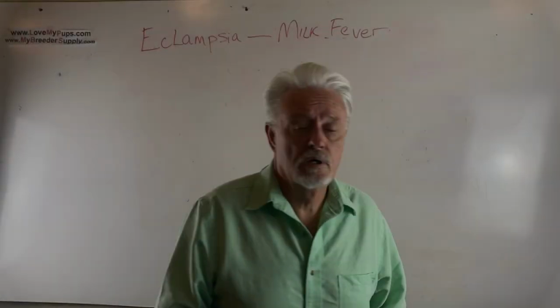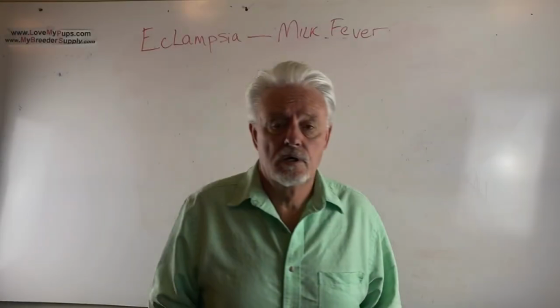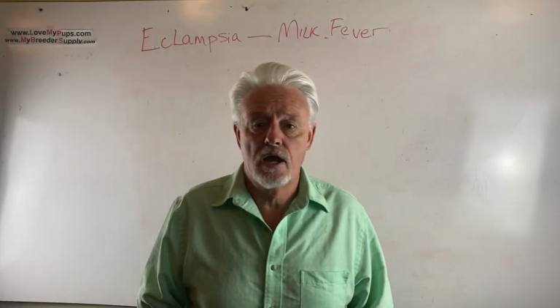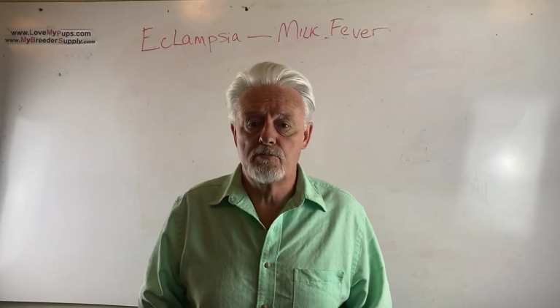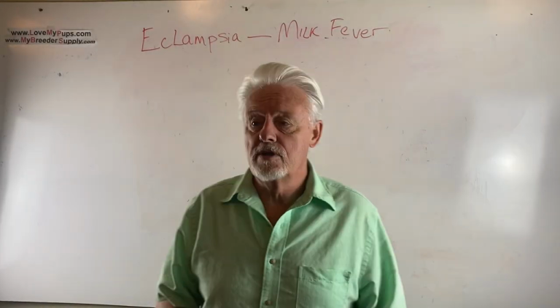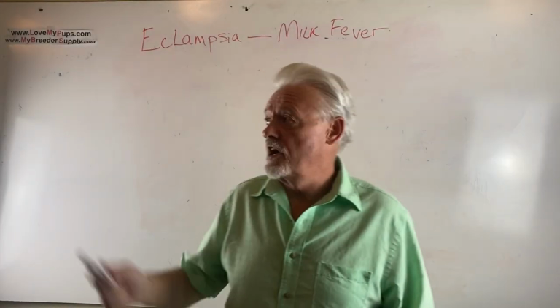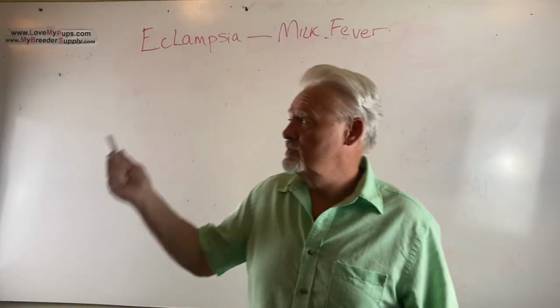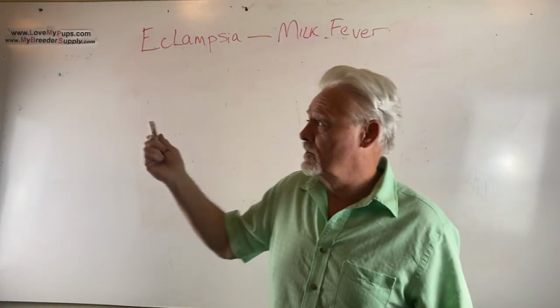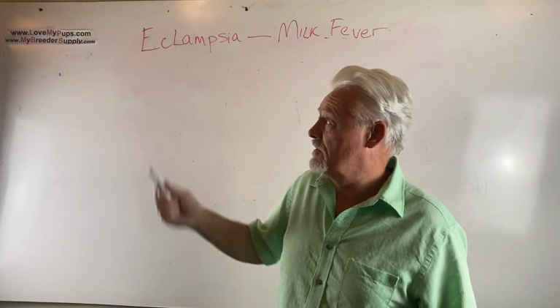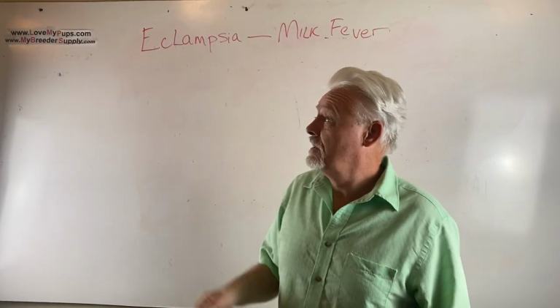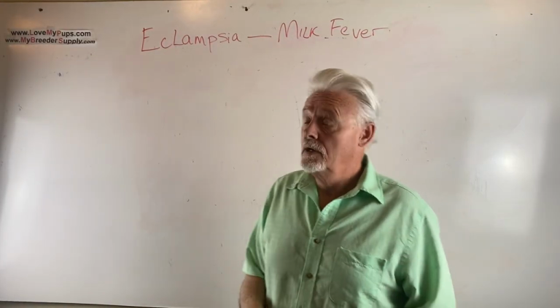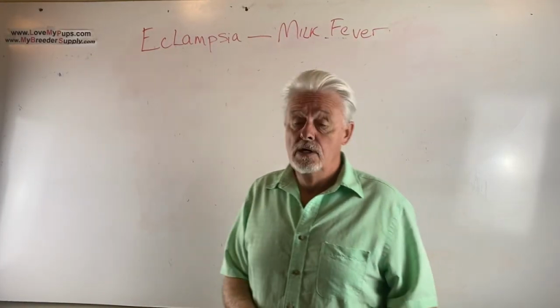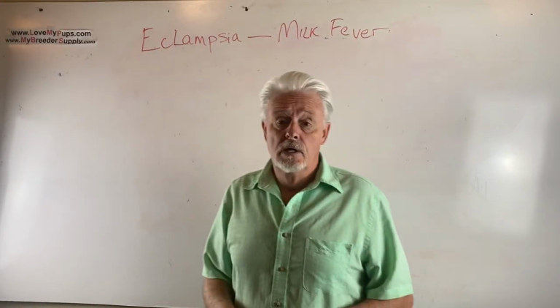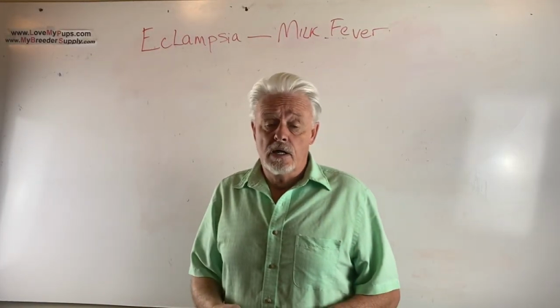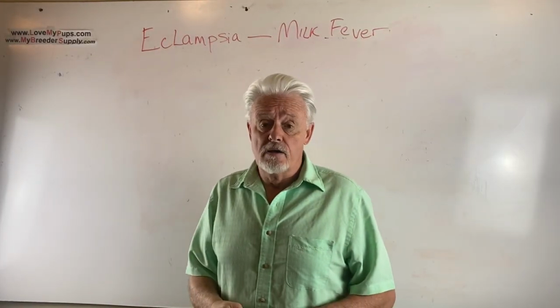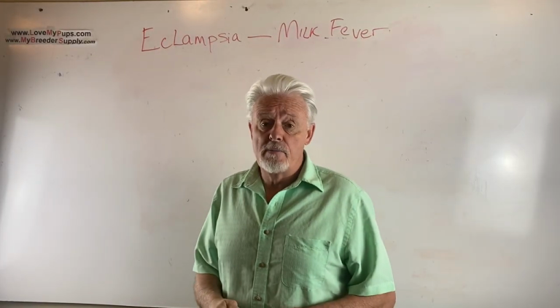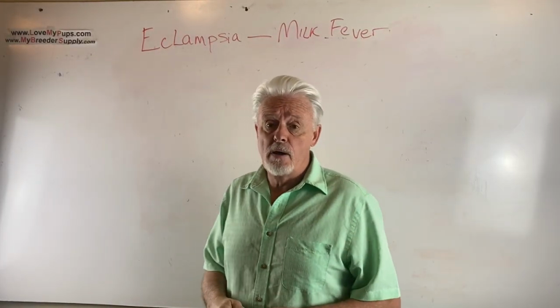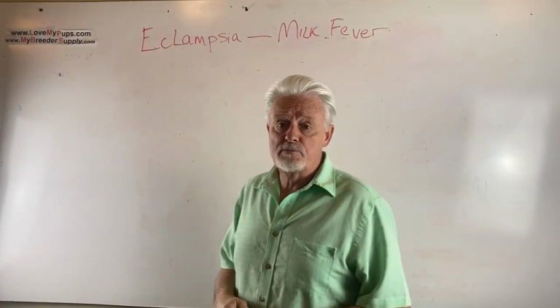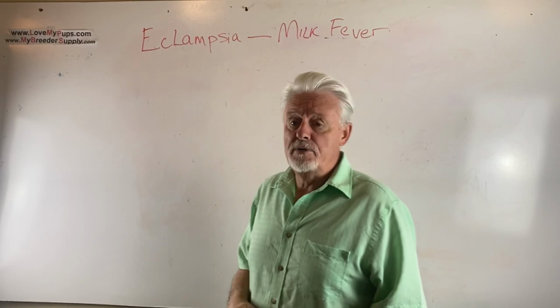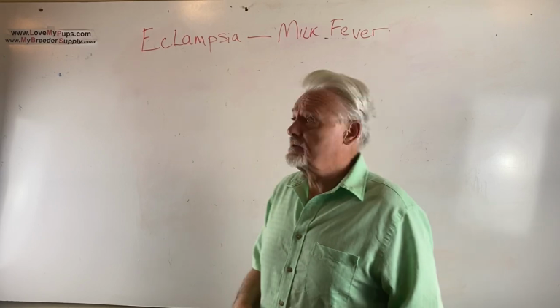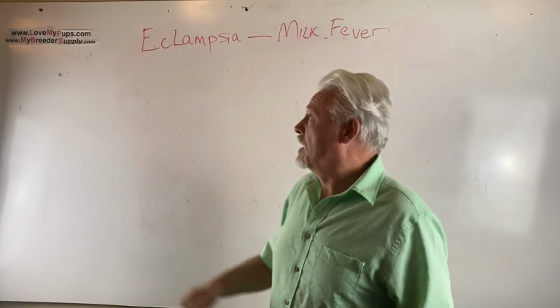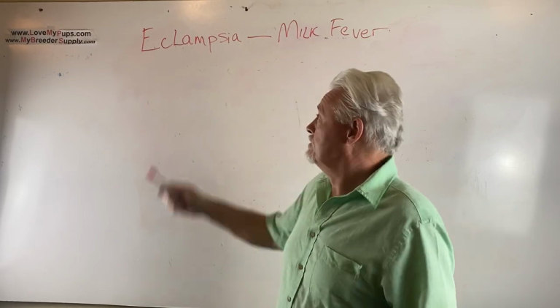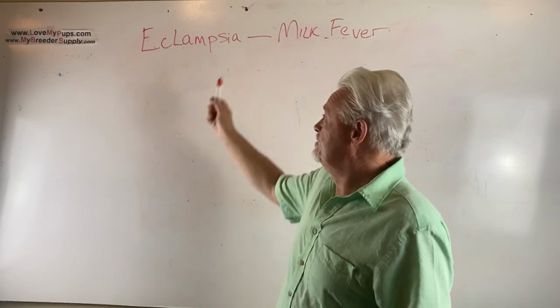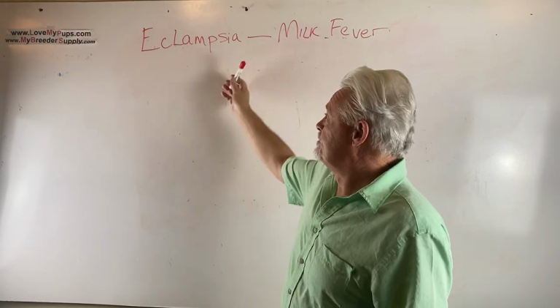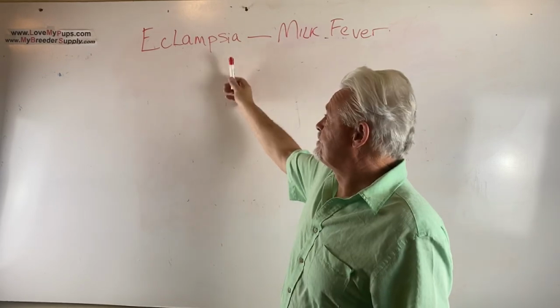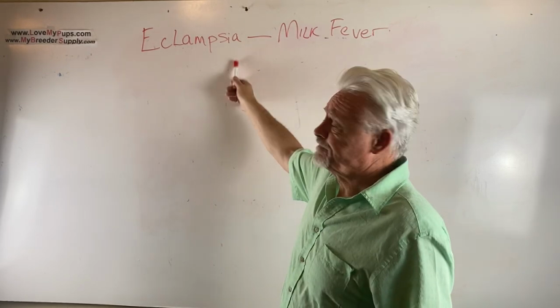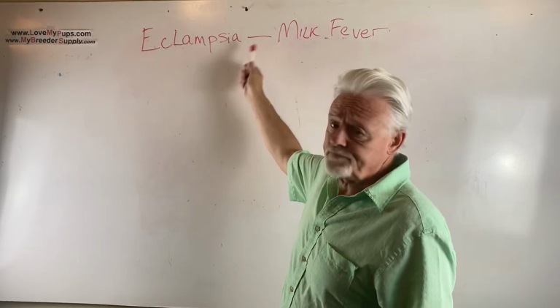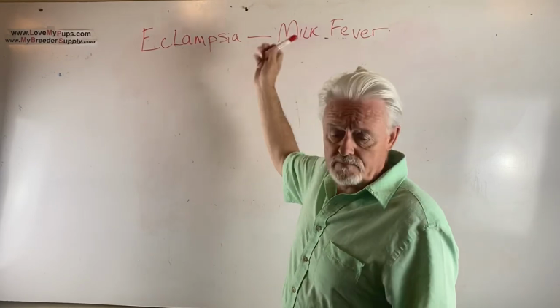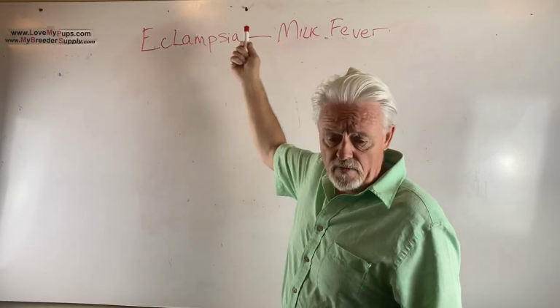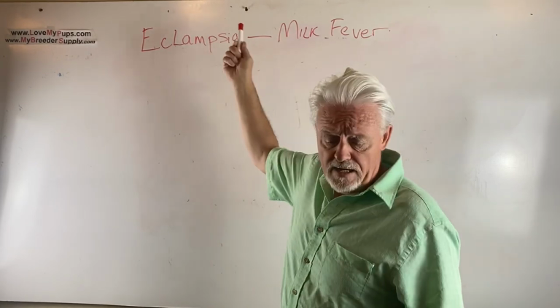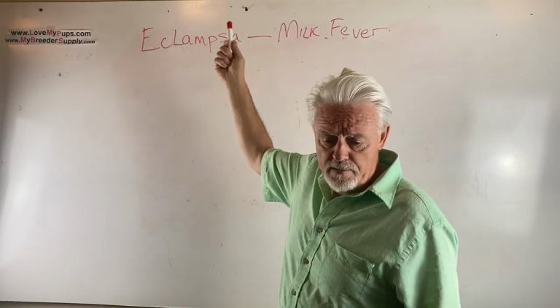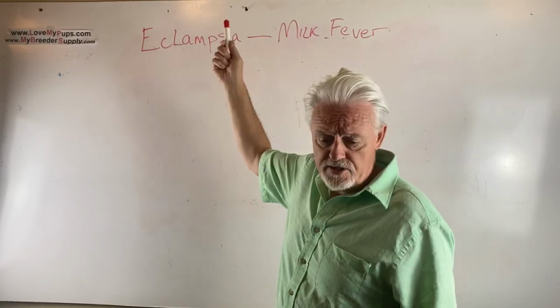Hey everybody, James with My Pups, My British Supply and Eclampsia.